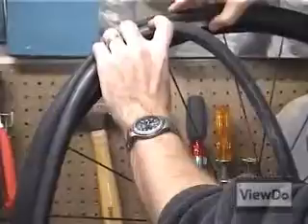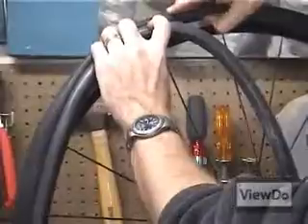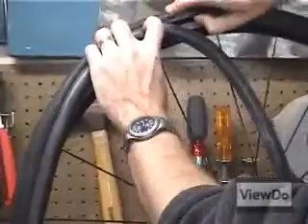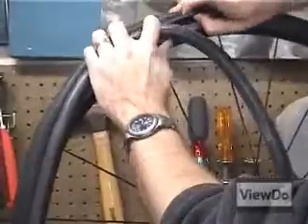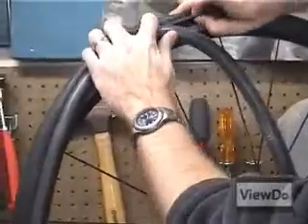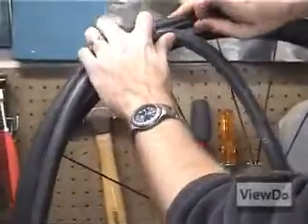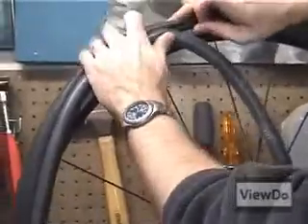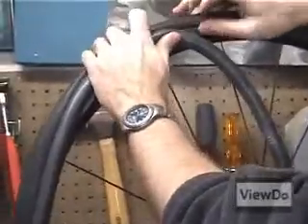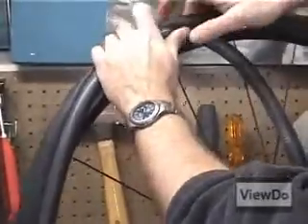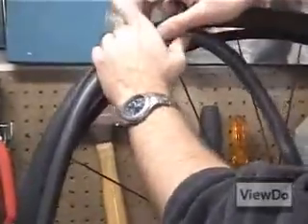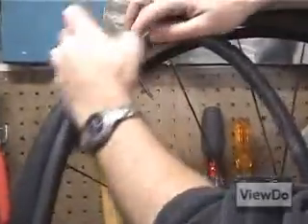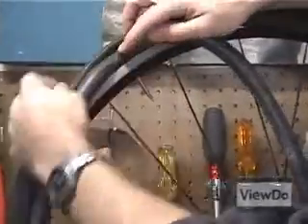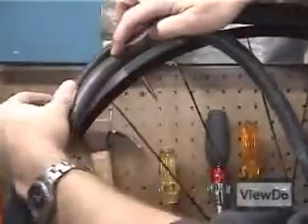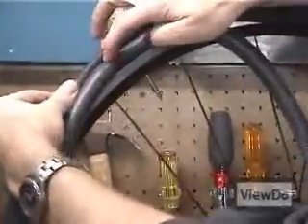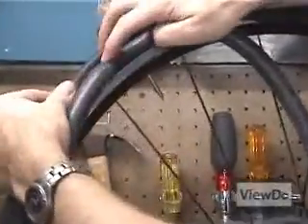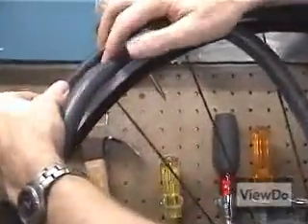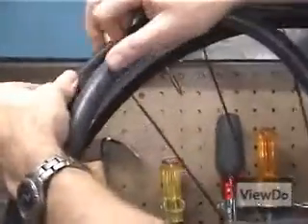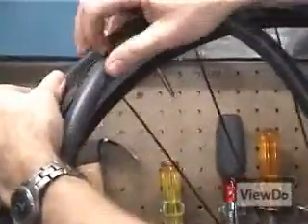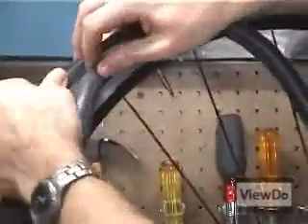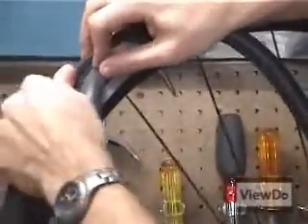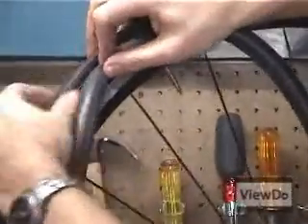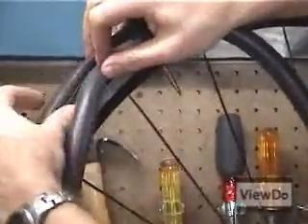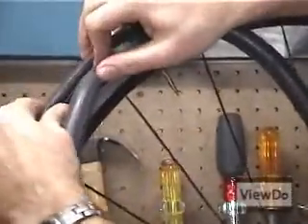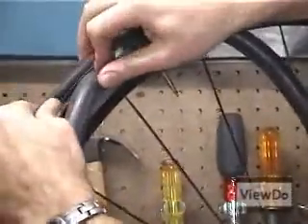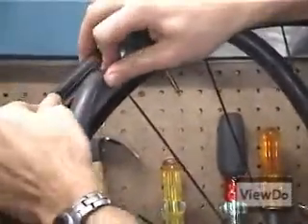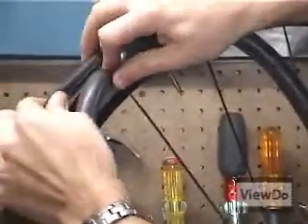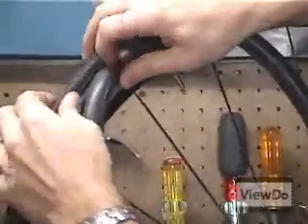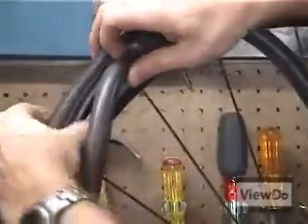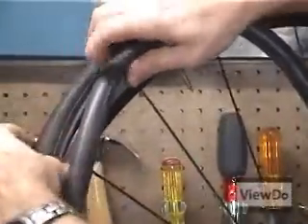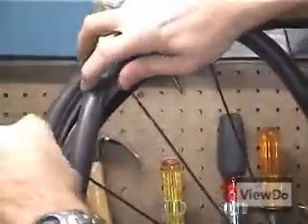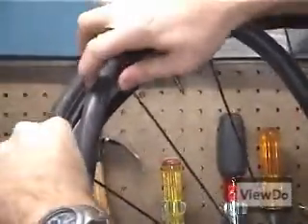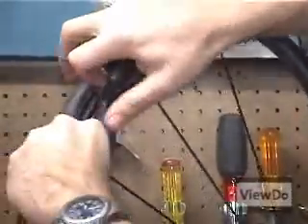Insert the valve through the hole in the wheel and feed the partially inflated tube inside the walls of the tire.